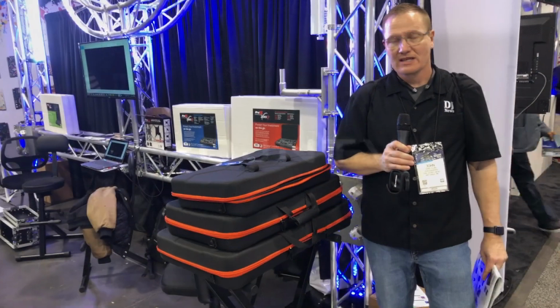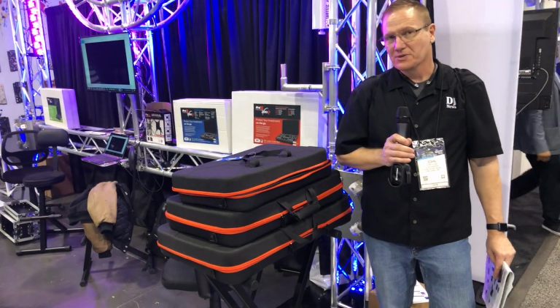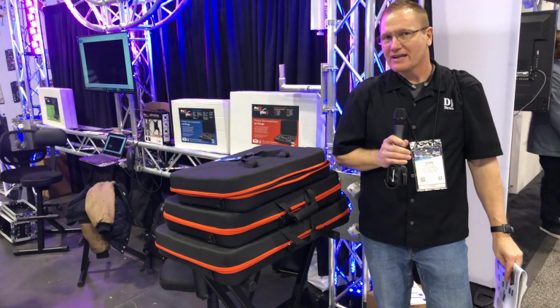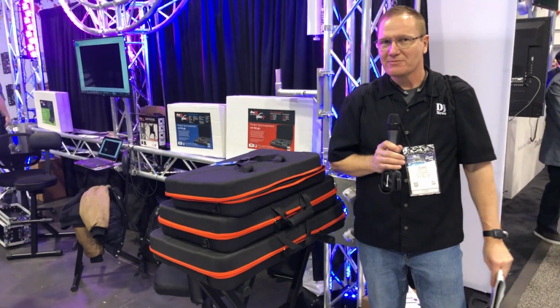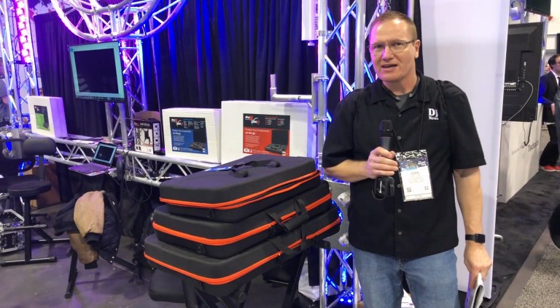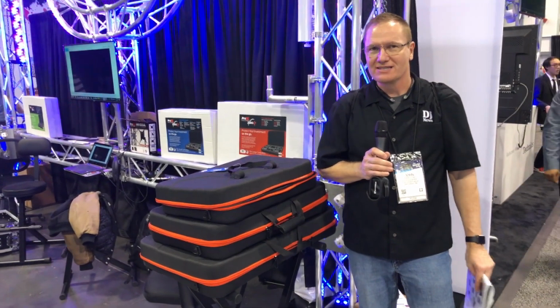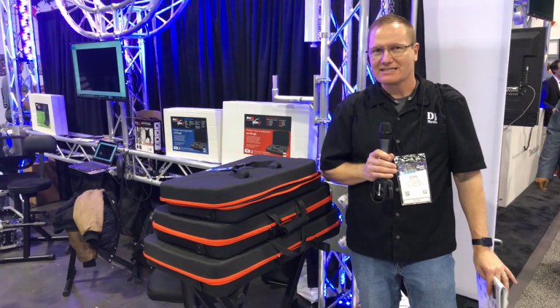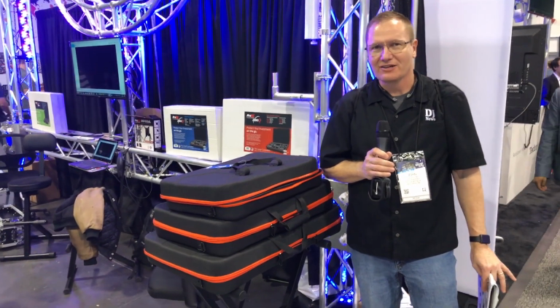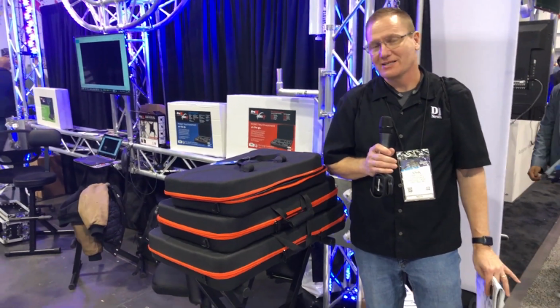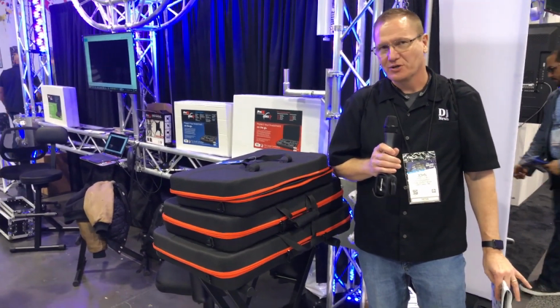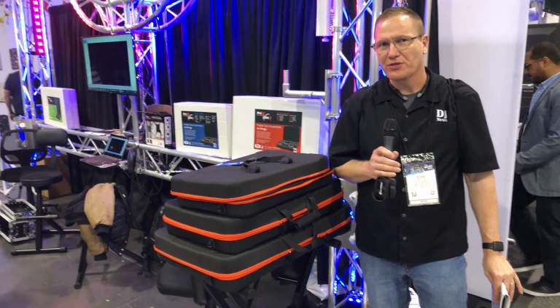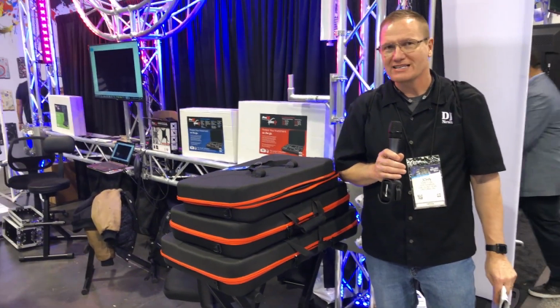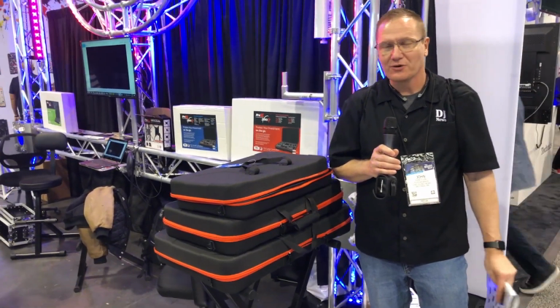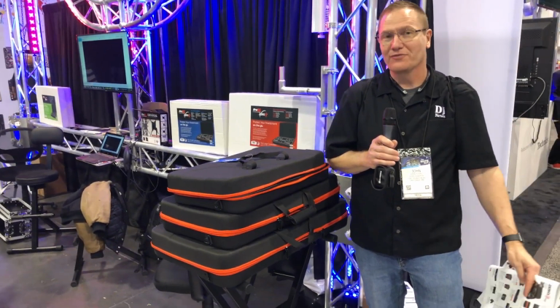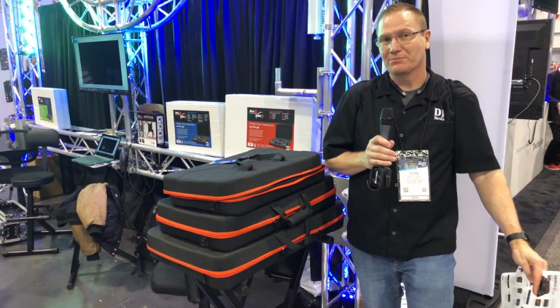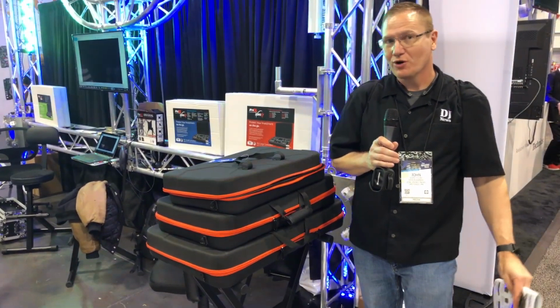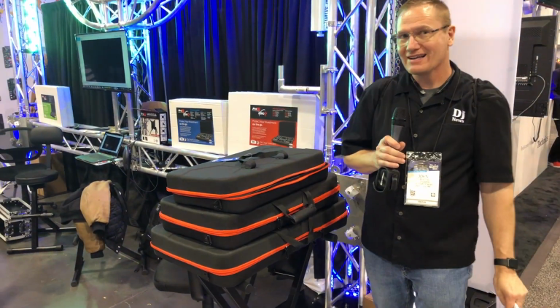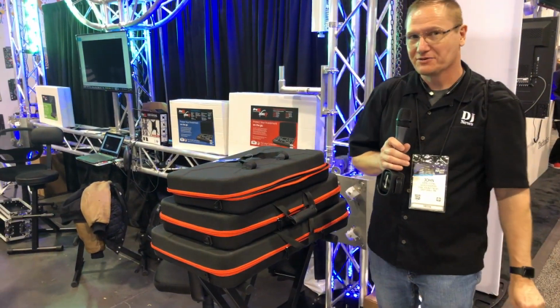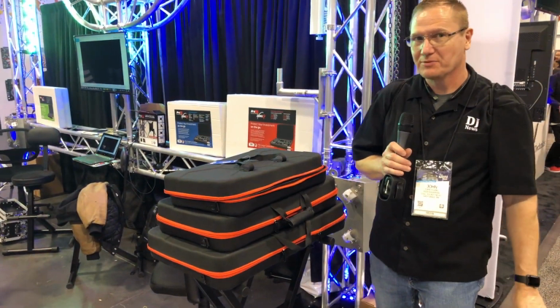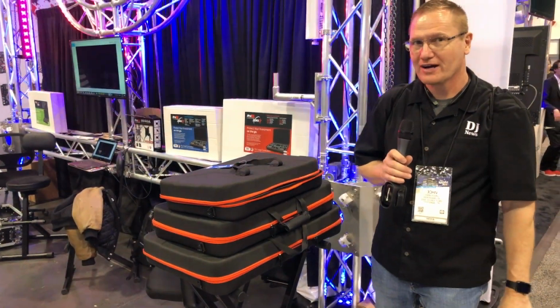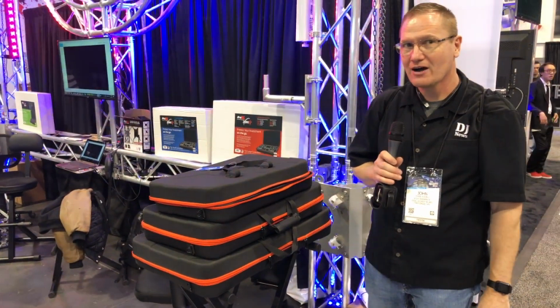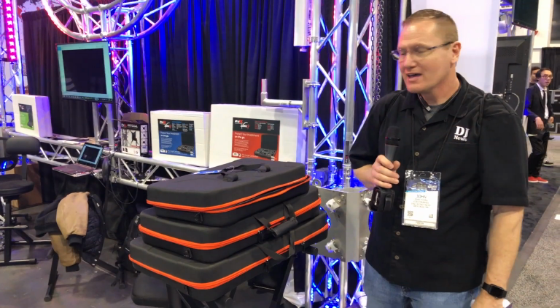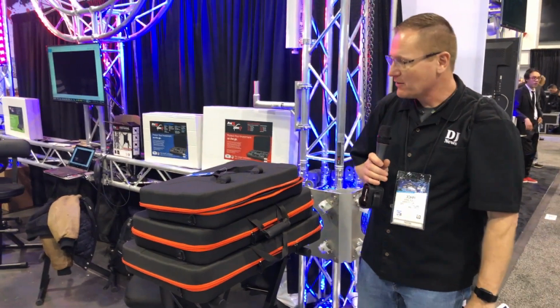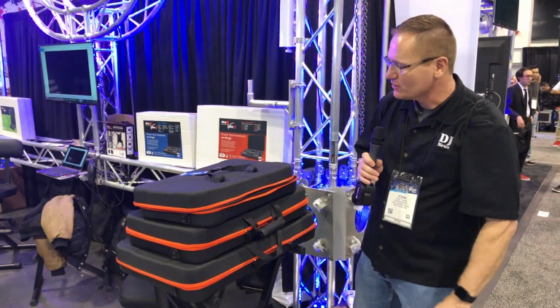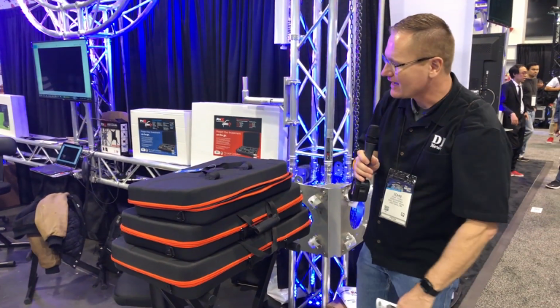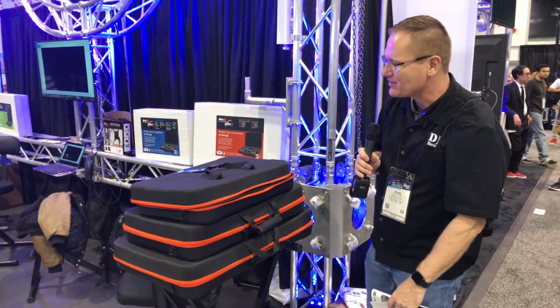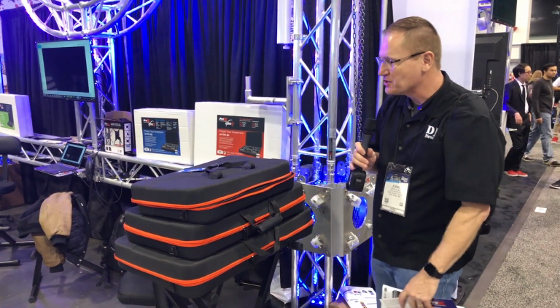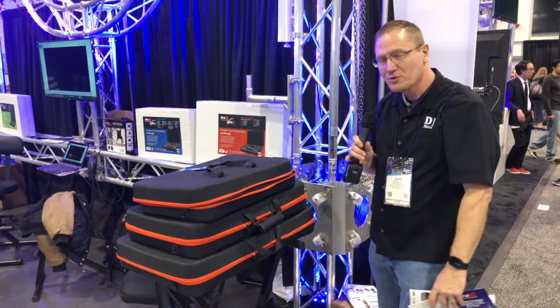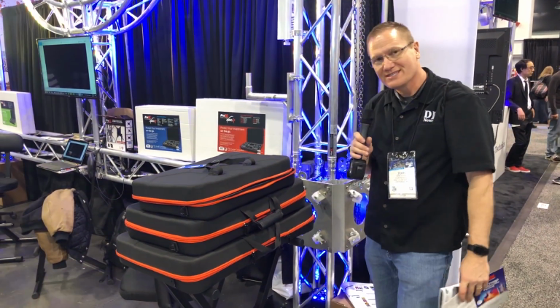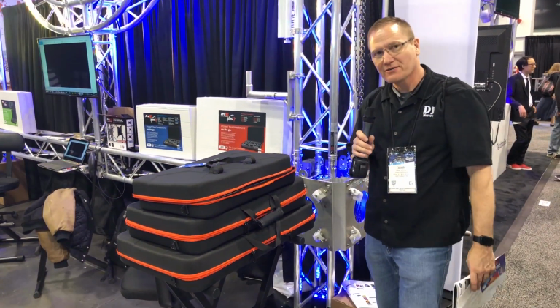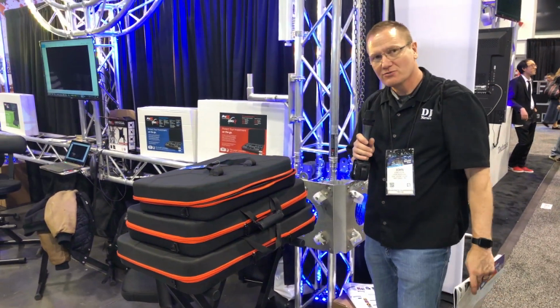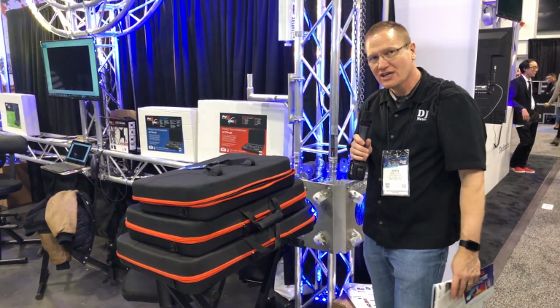We're at NAMM 2019 looking at some of the cool things over at the Pro X Direct booth, and we're looking at their new Zero G.